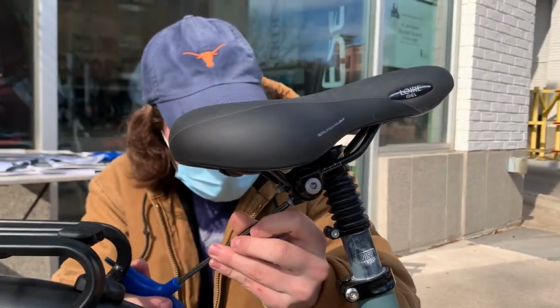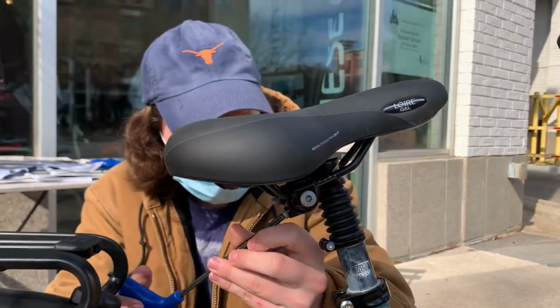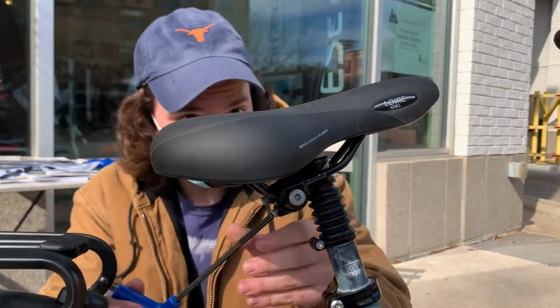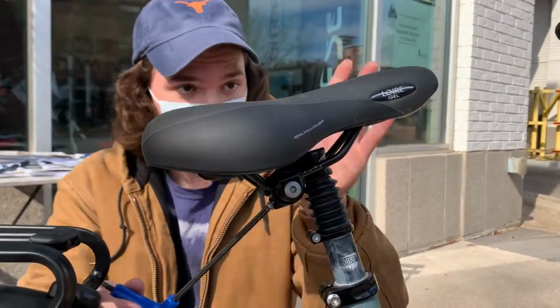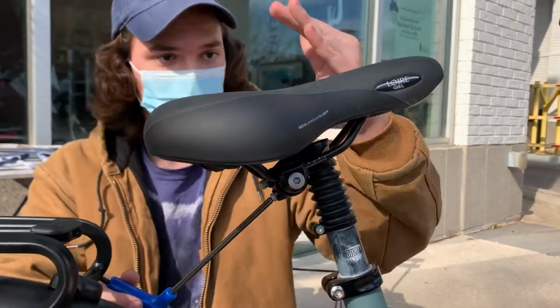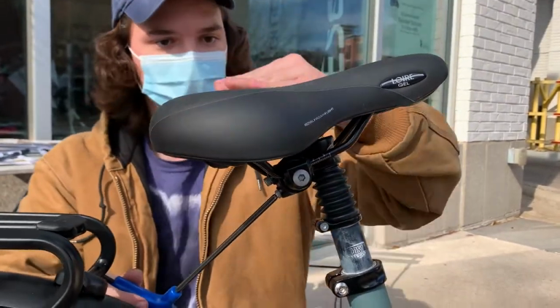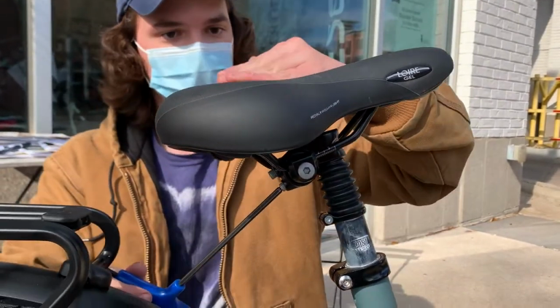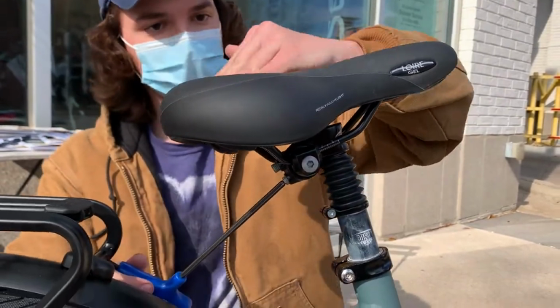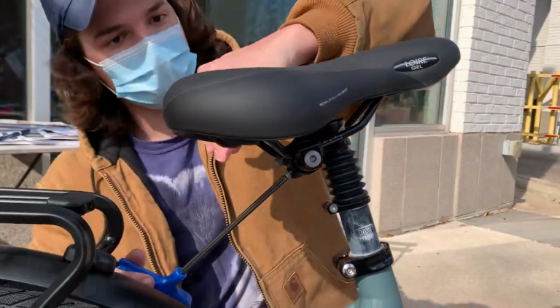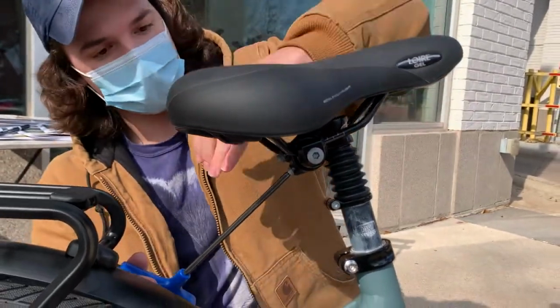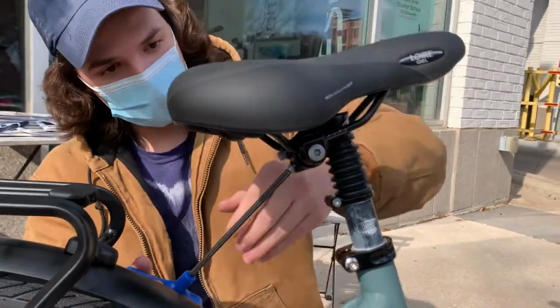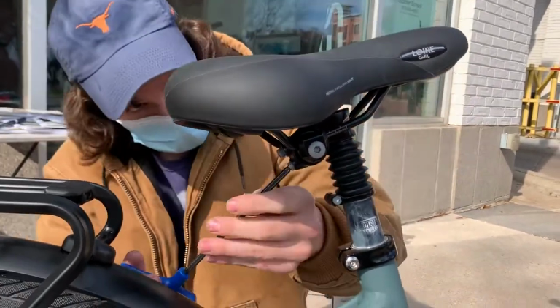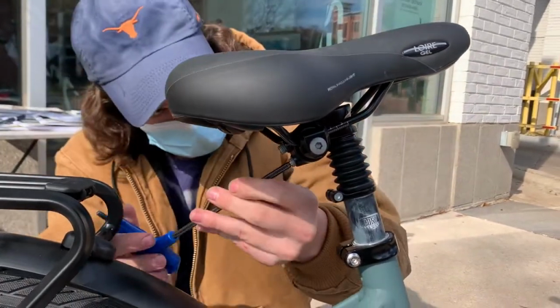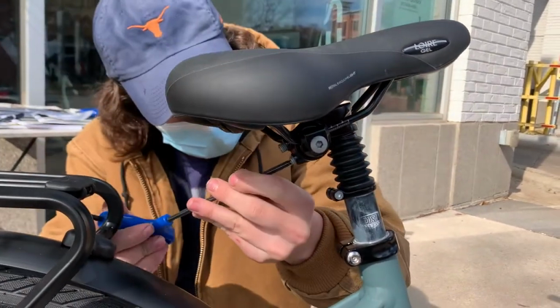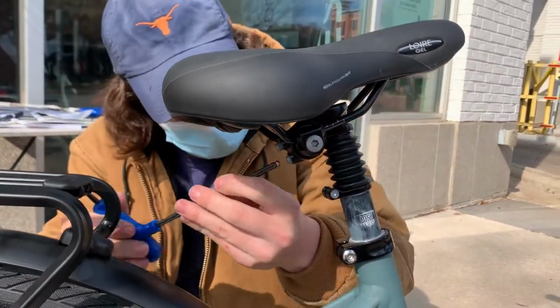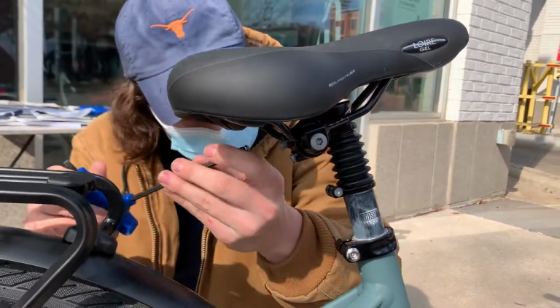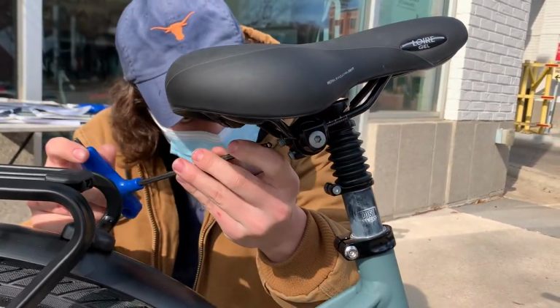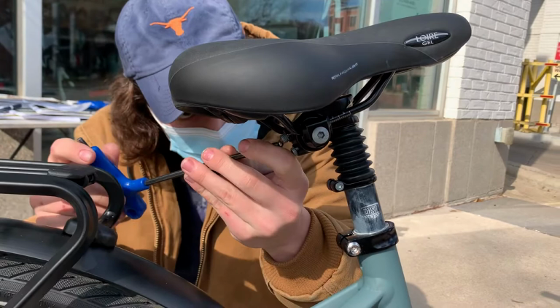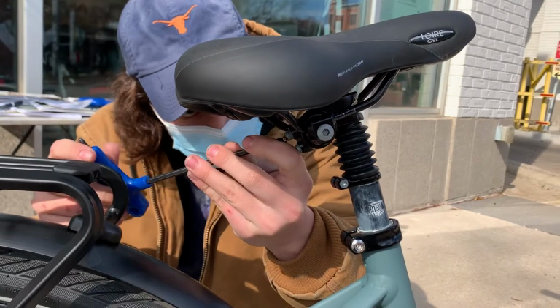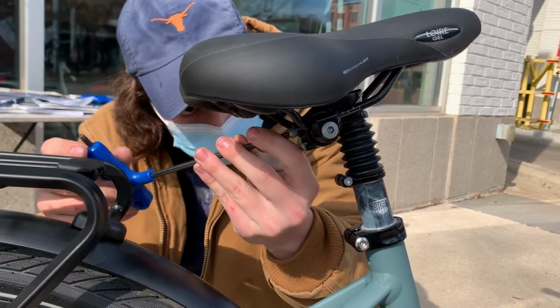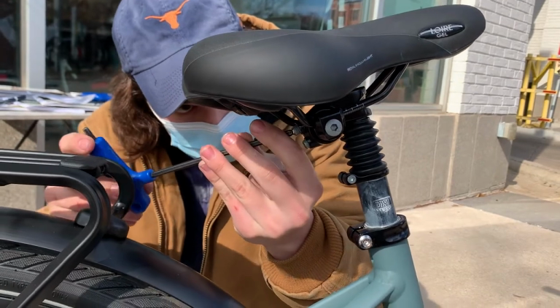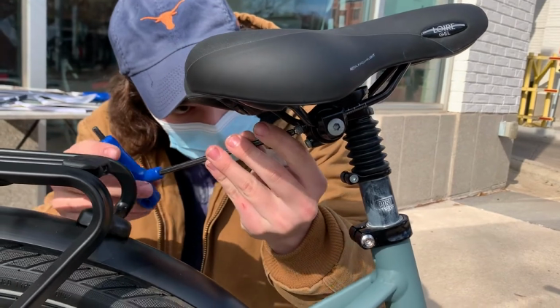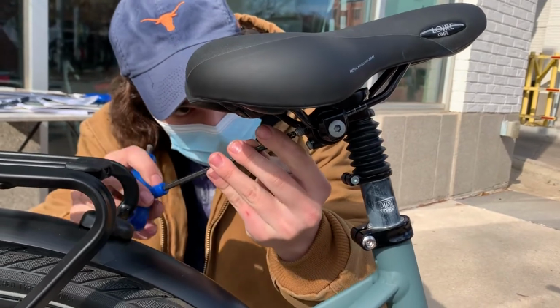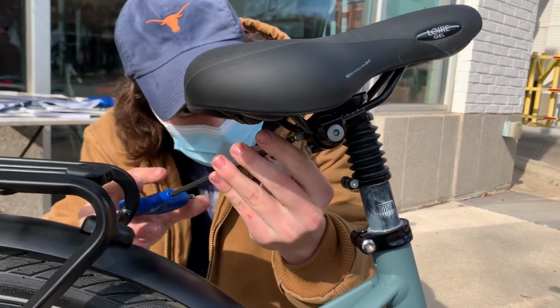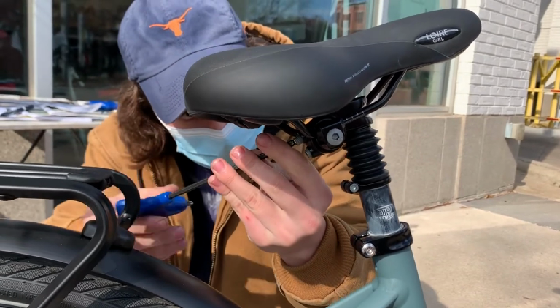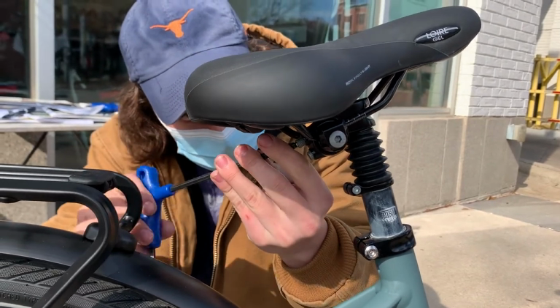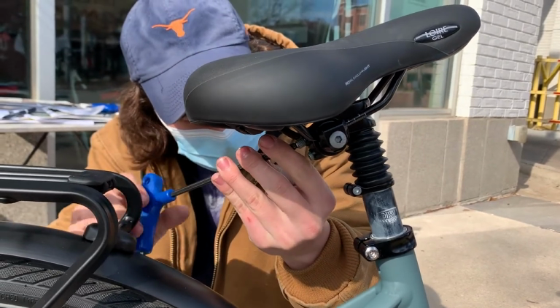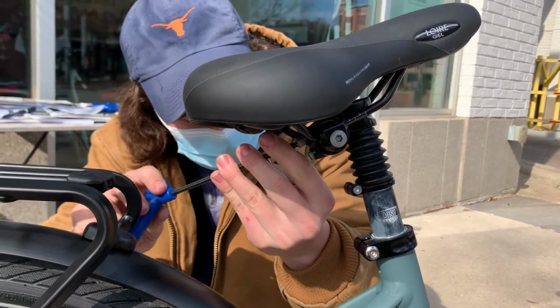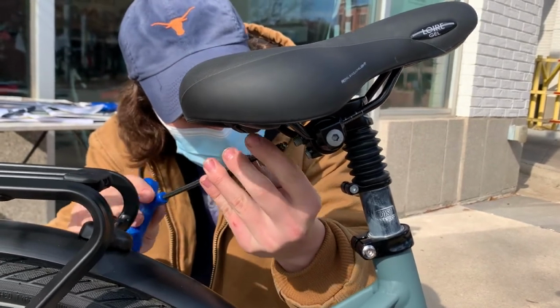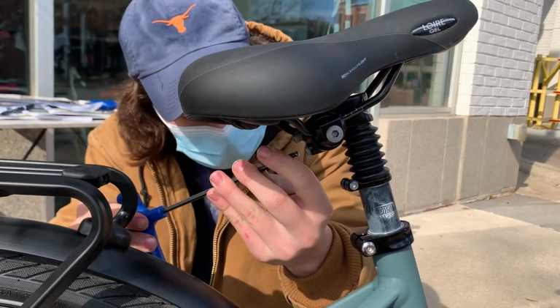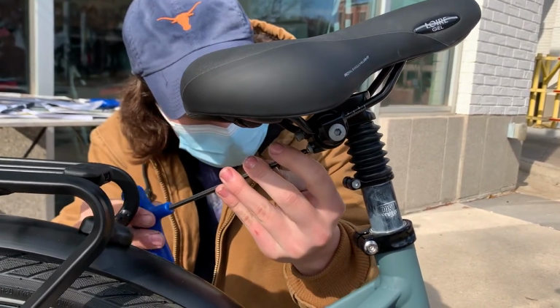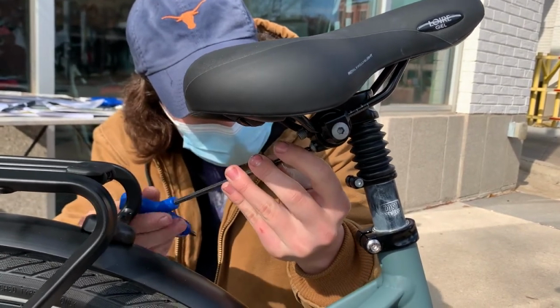That will move the seat backwards, and as I tighten that one, I'm going to loosen the top one.